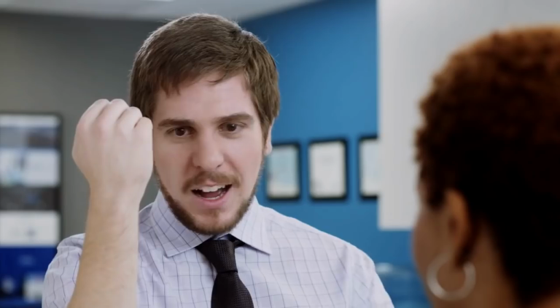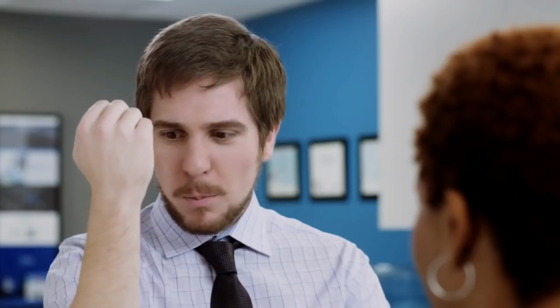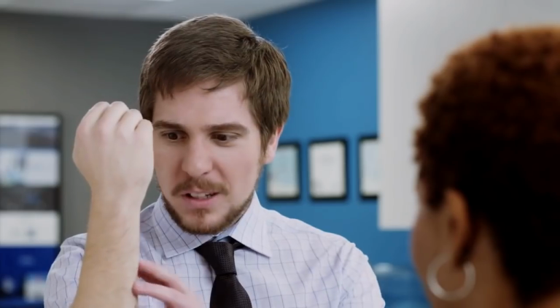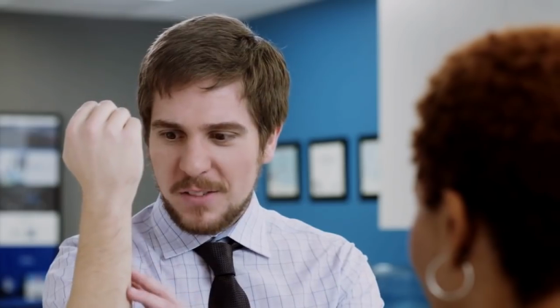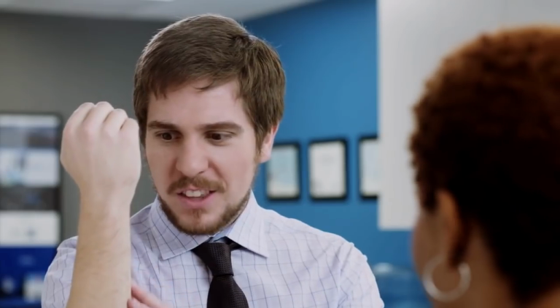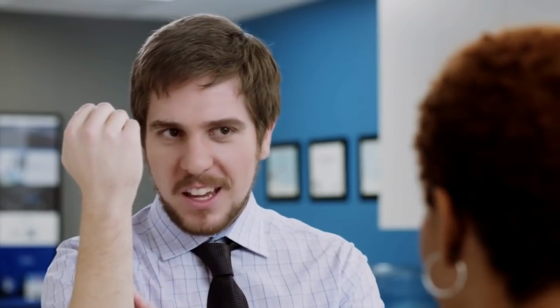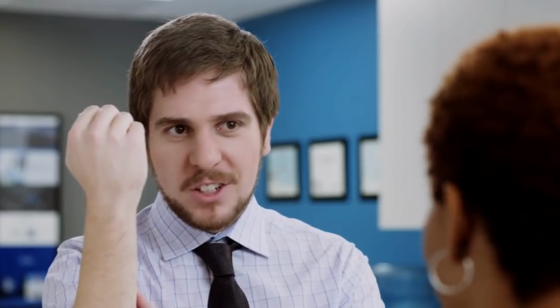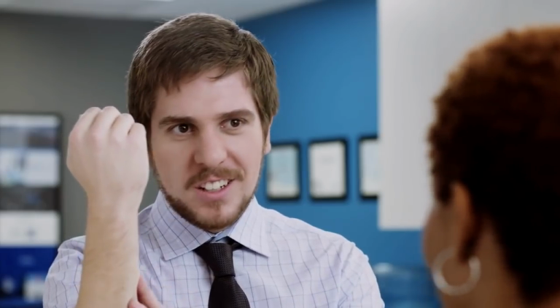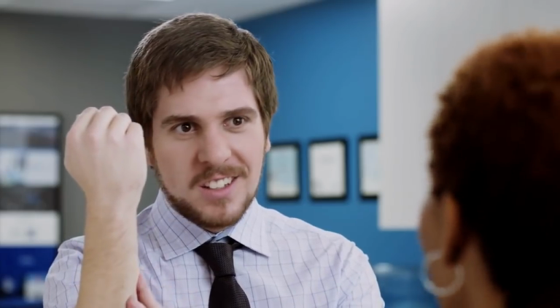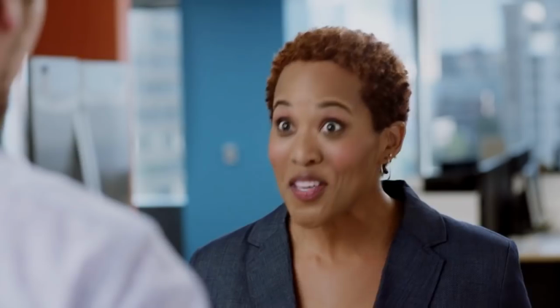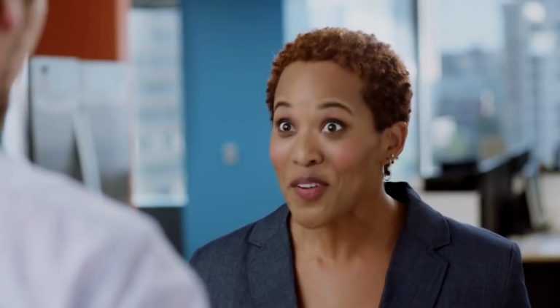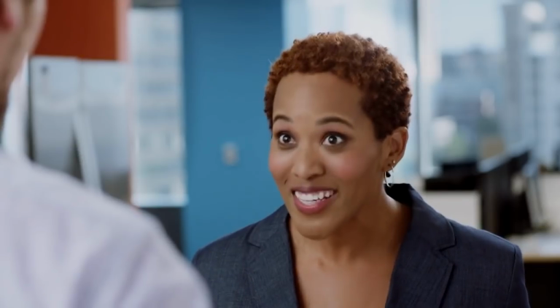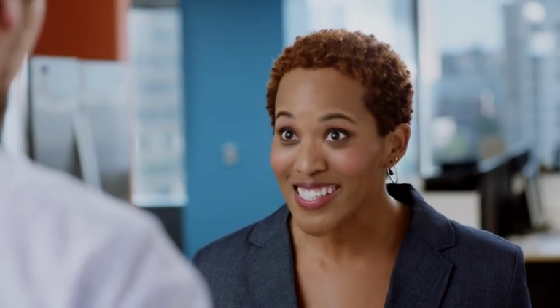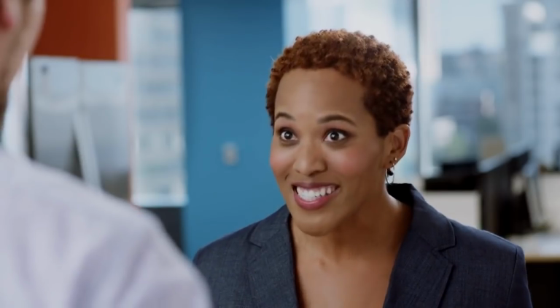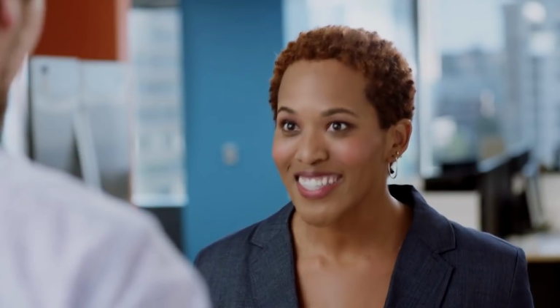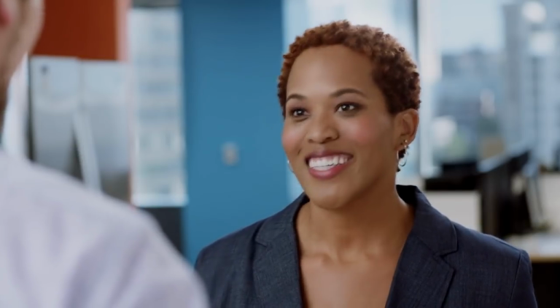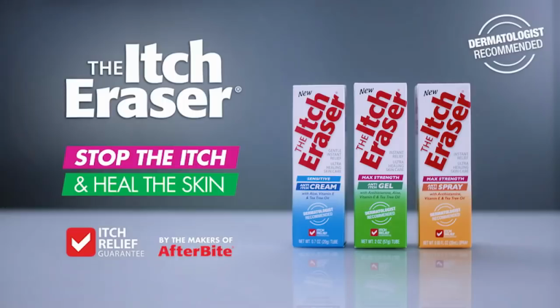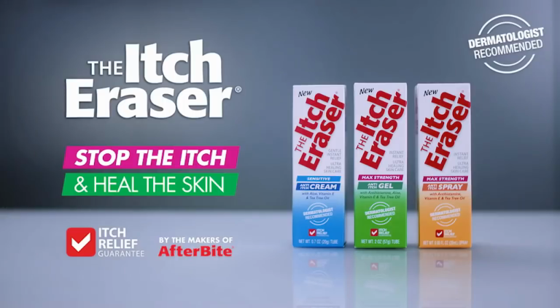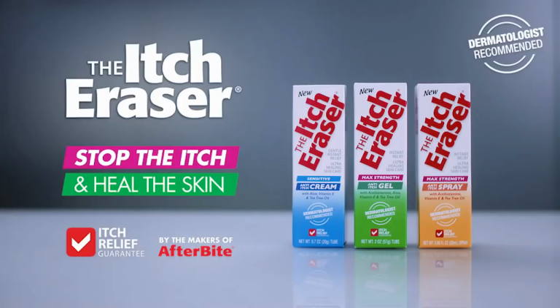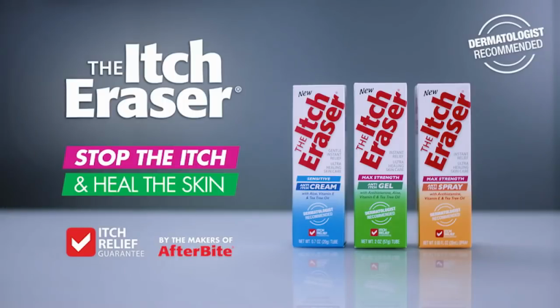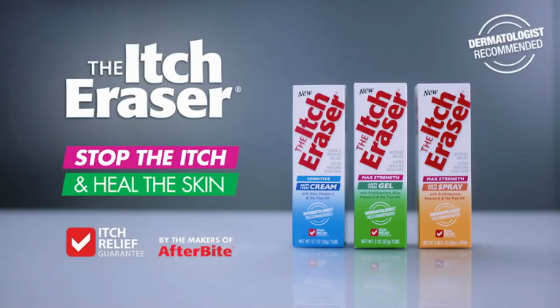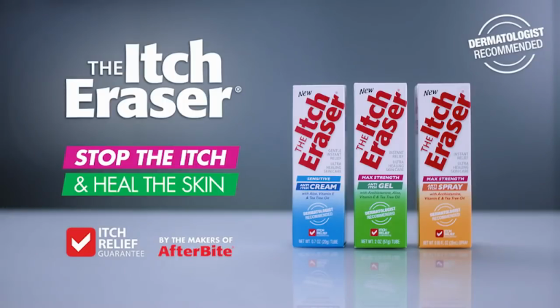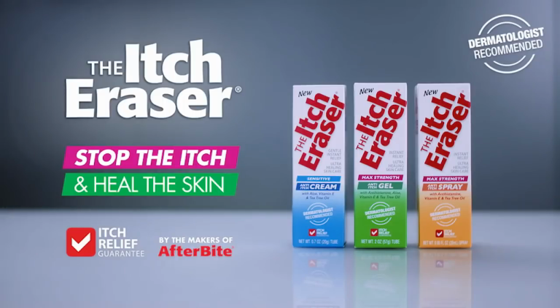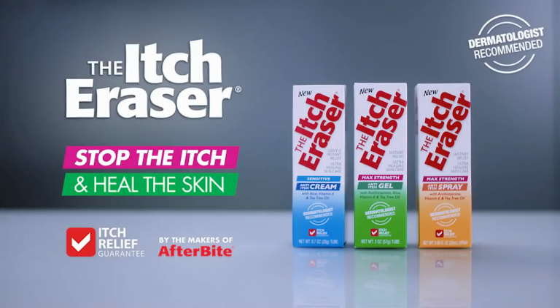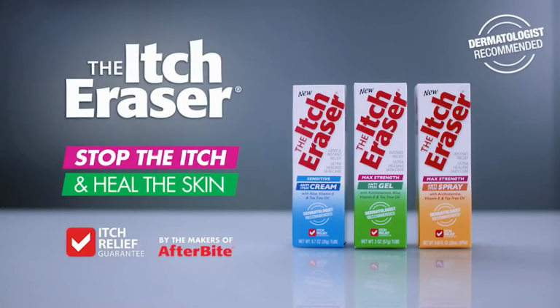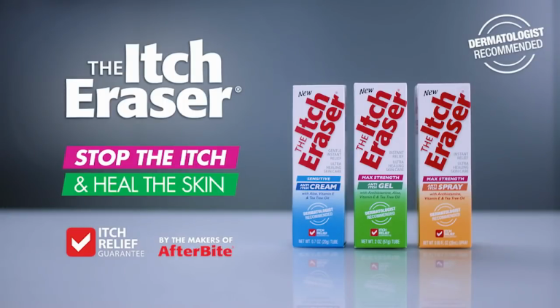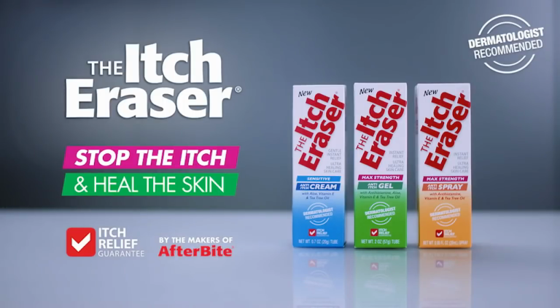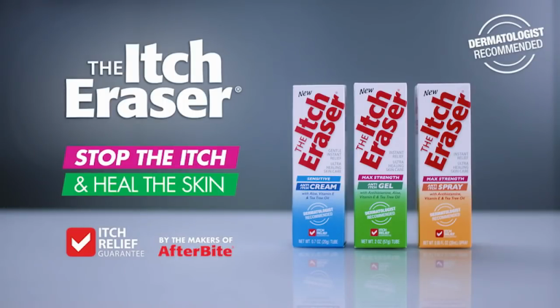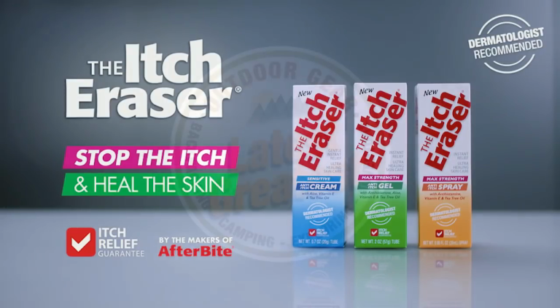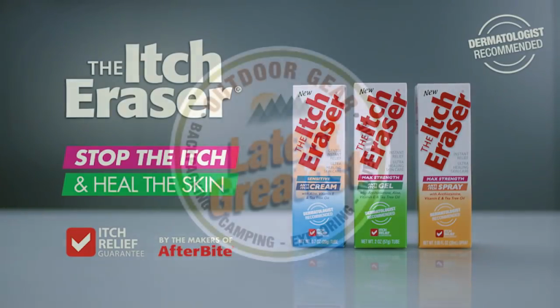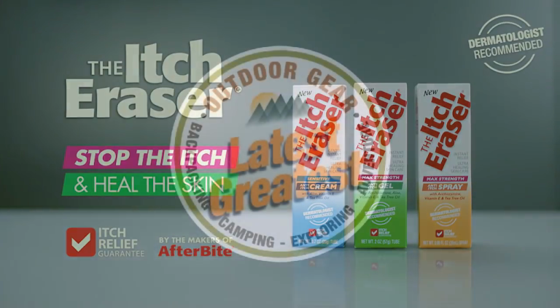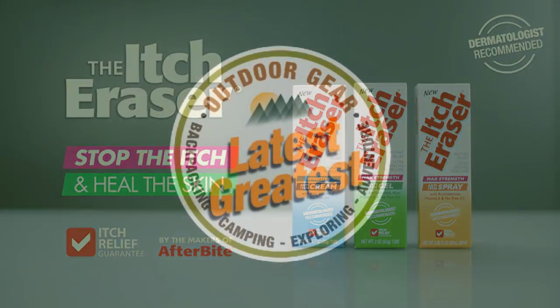I don't believe it, the itch — it's erased? The Itch Eraser: obvious name, obvious solution.